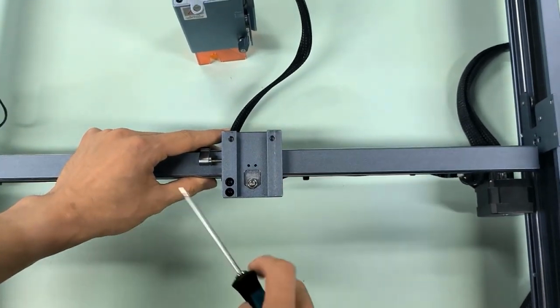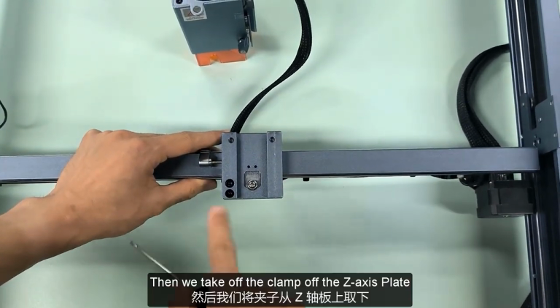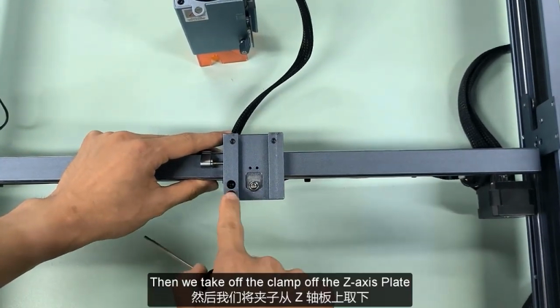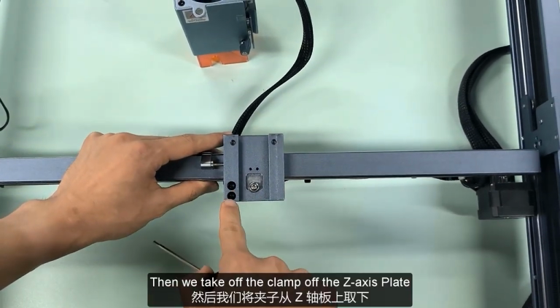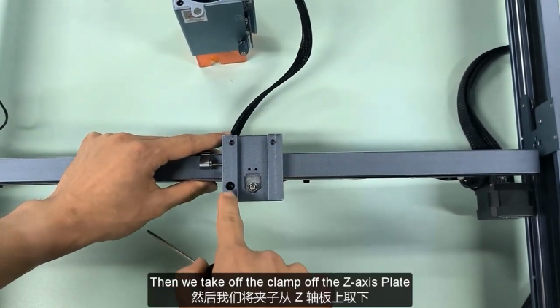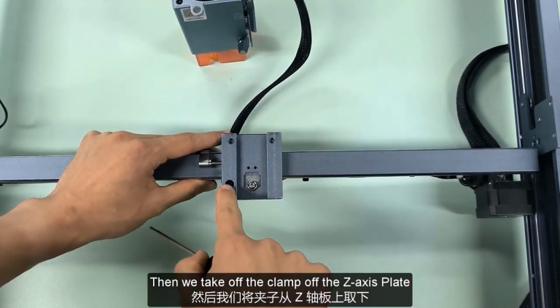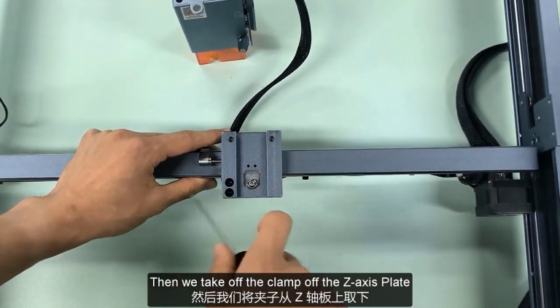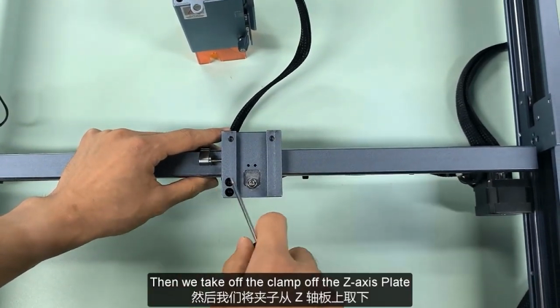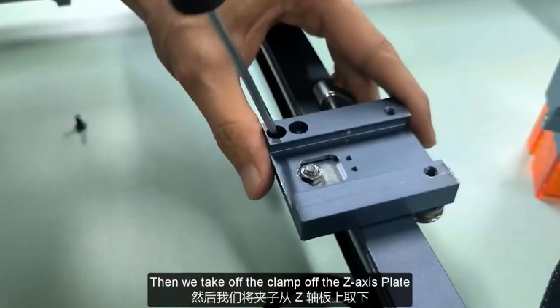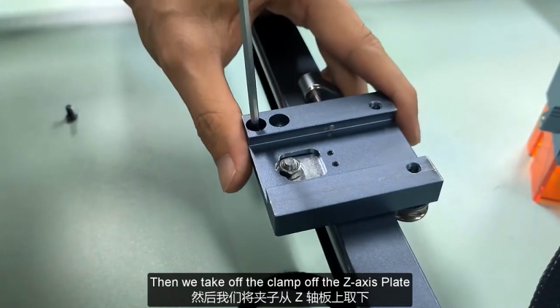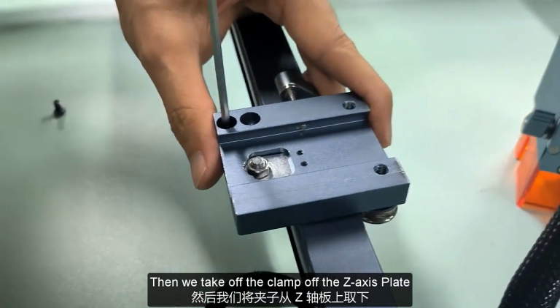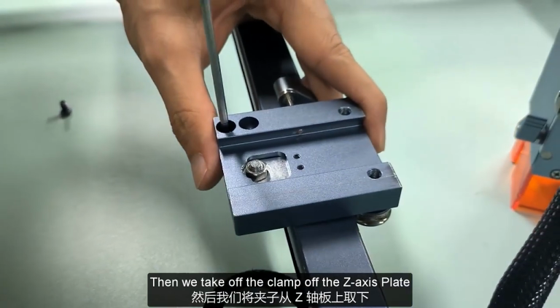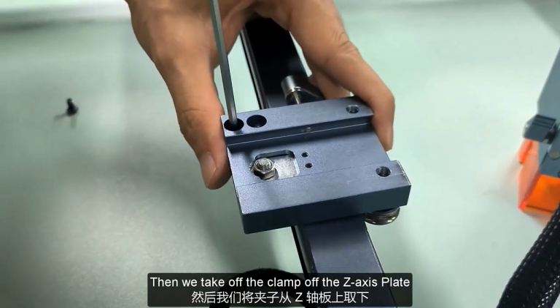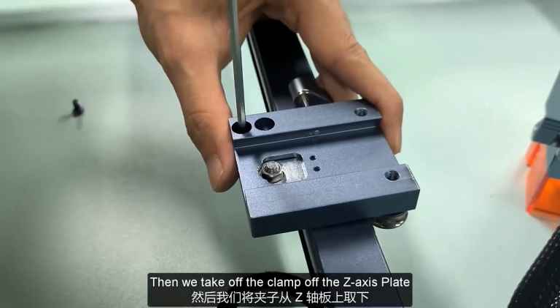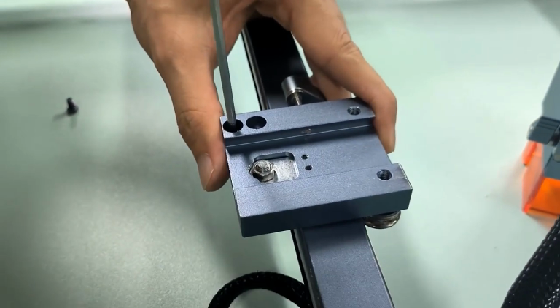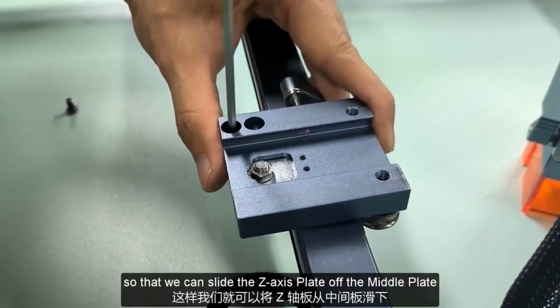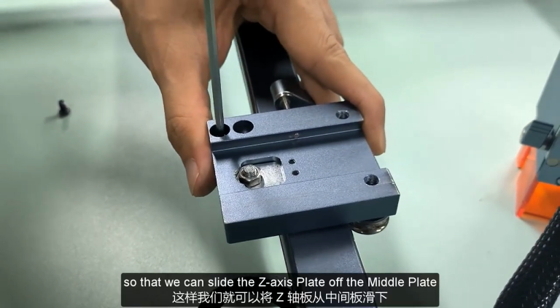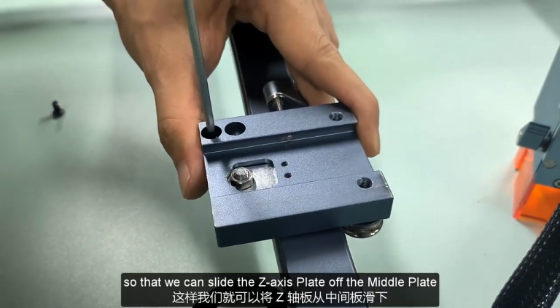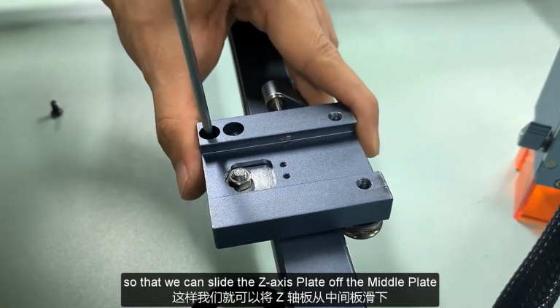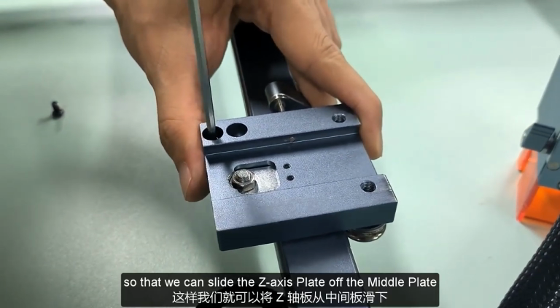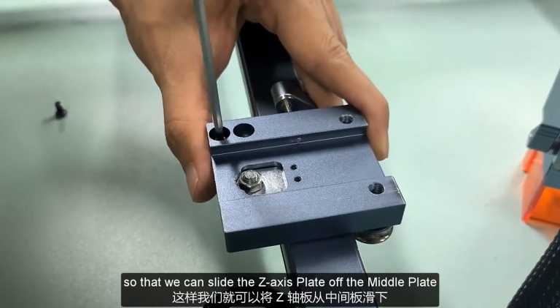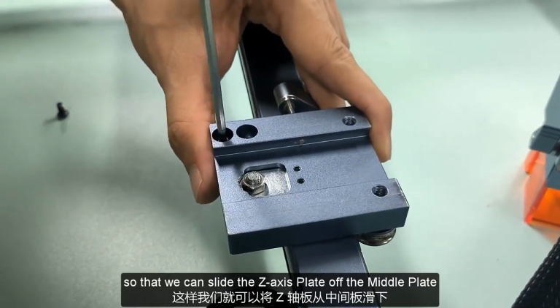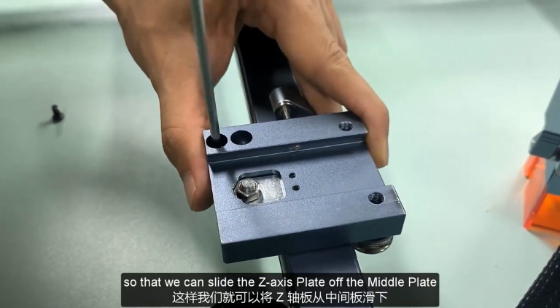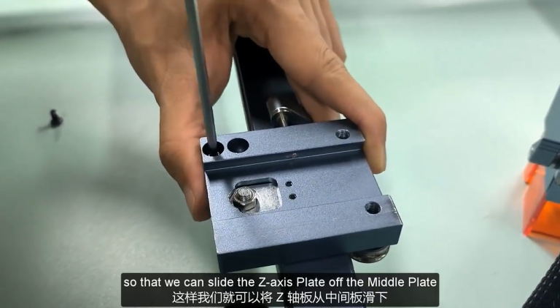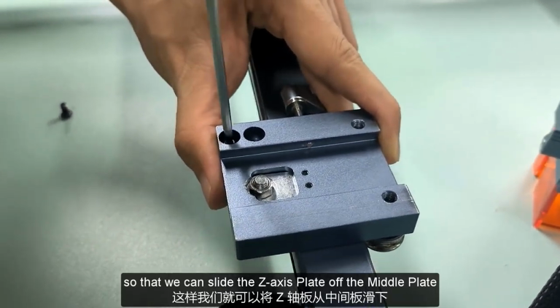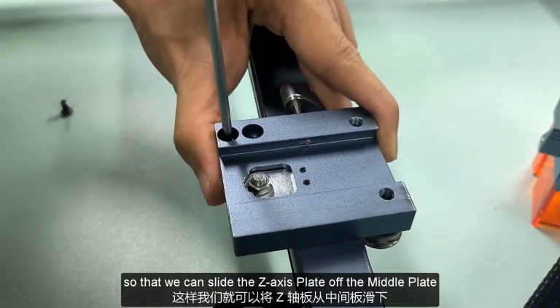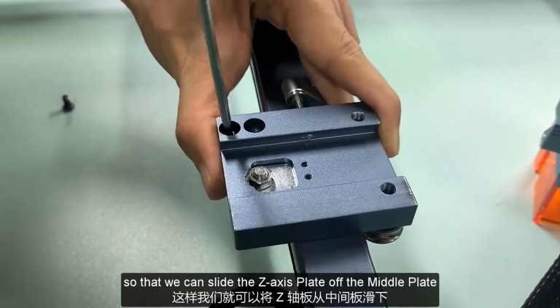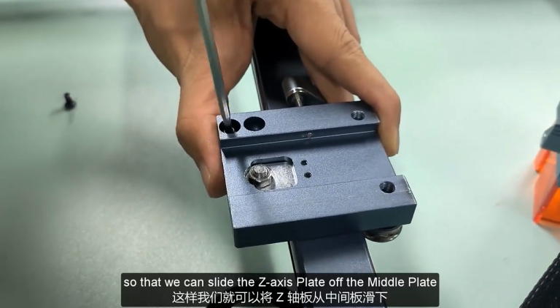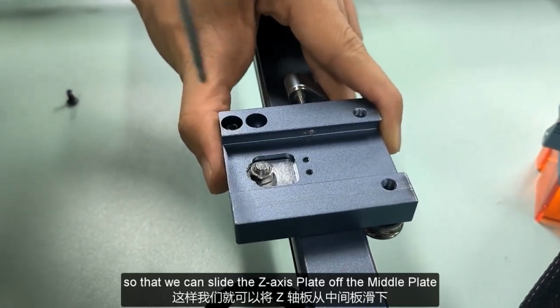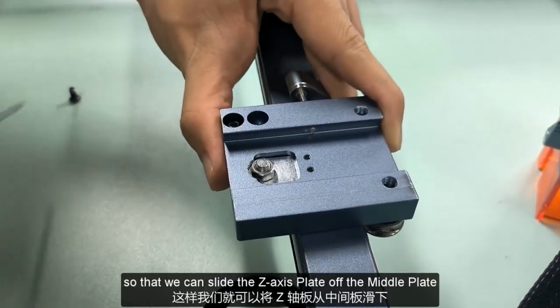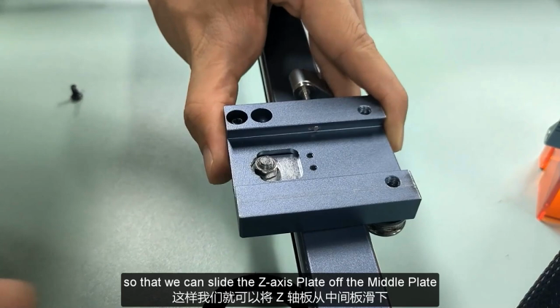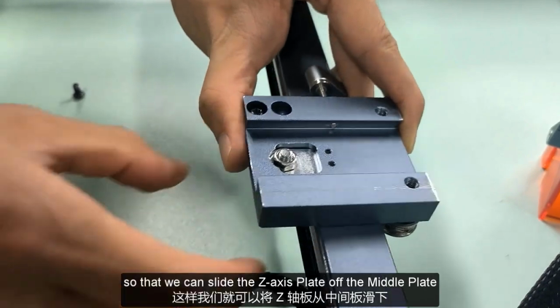Then we take off the clamp off the Z-axis plate, so that we can slide the ZX plate off the middle plate.